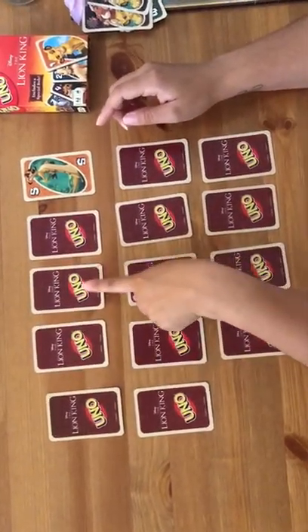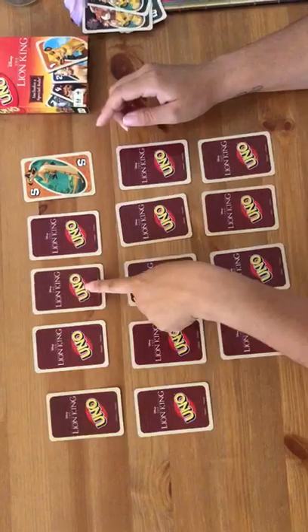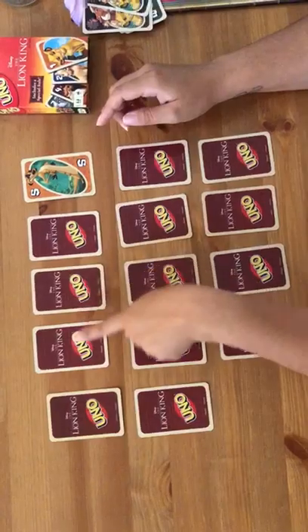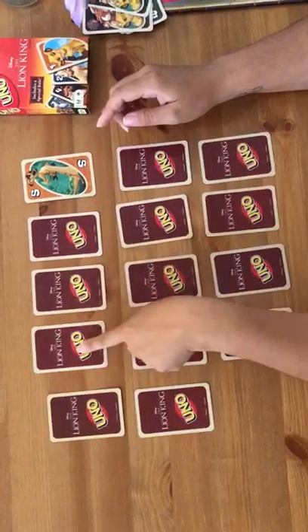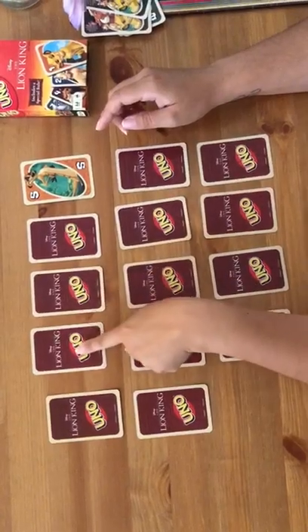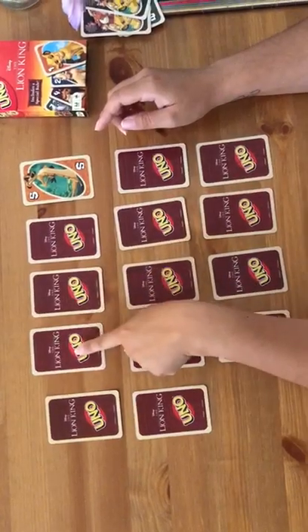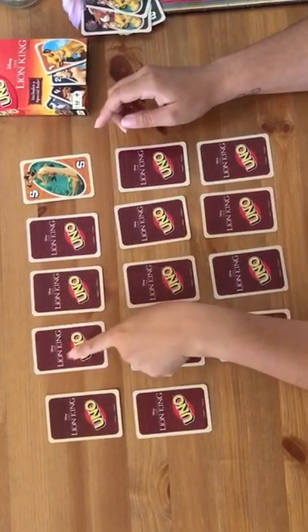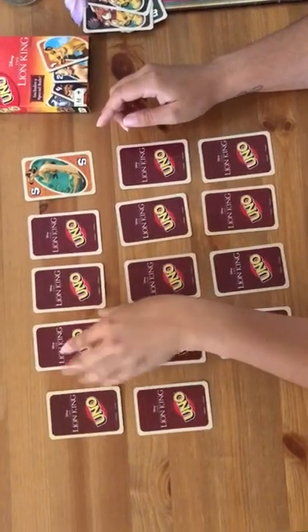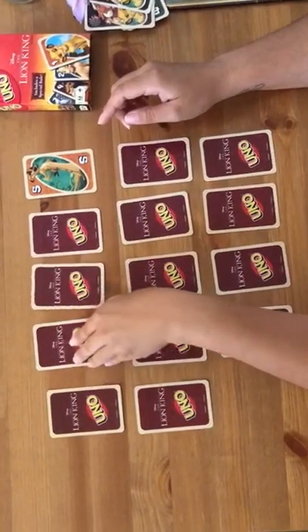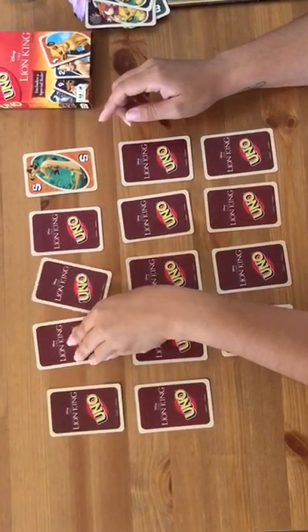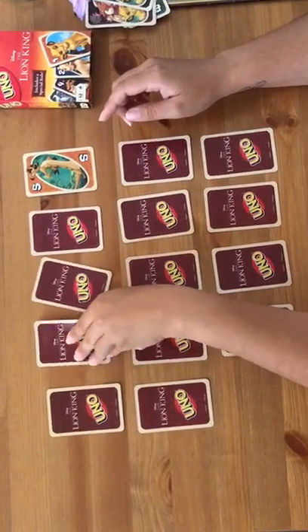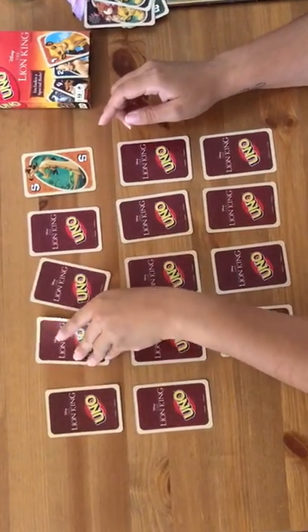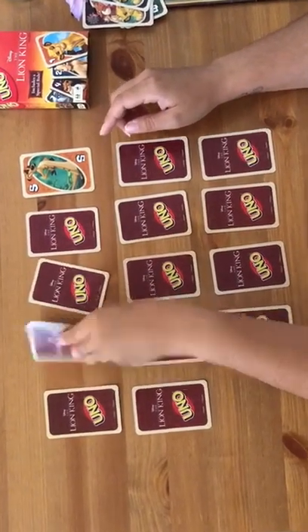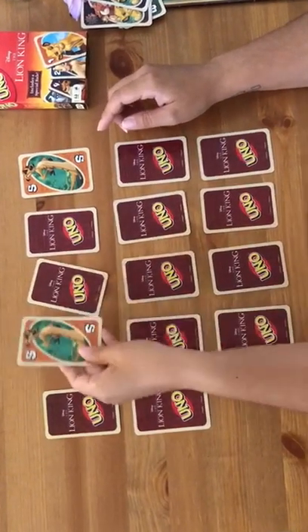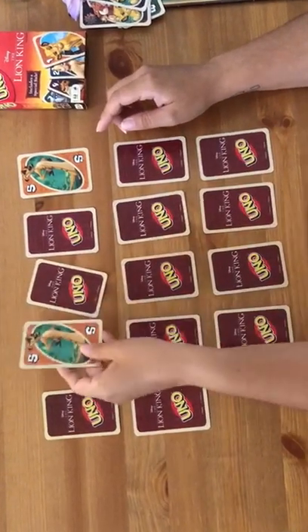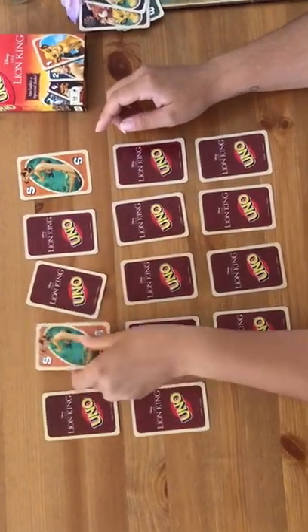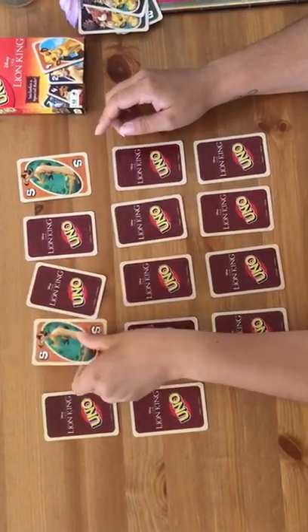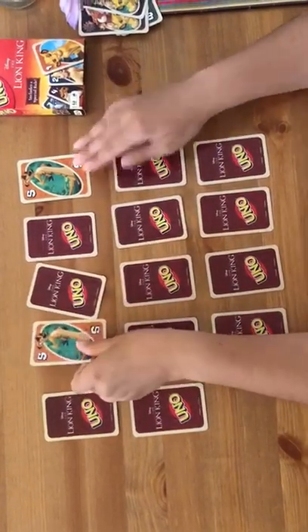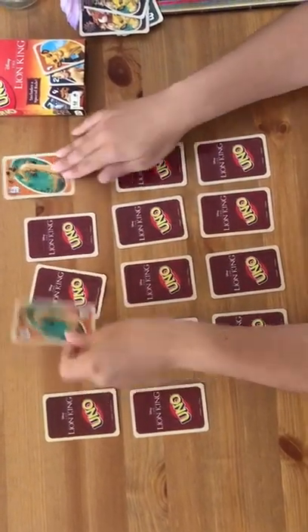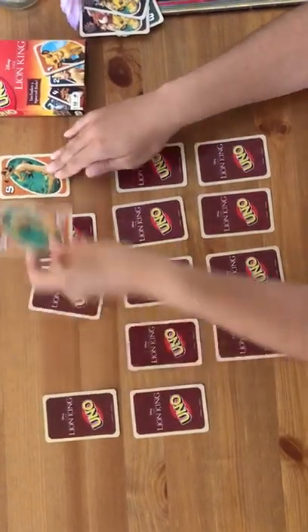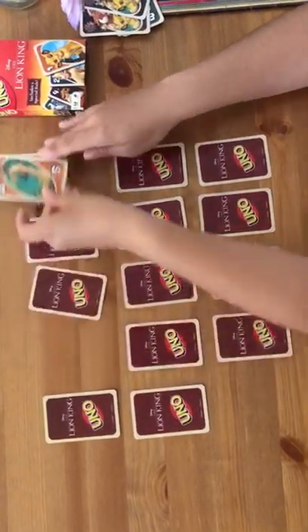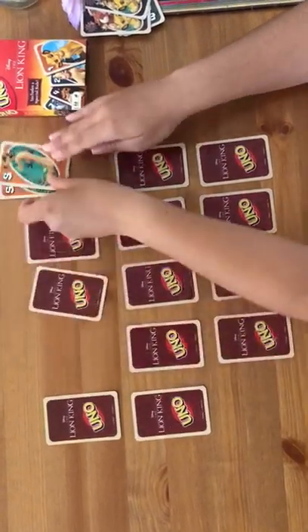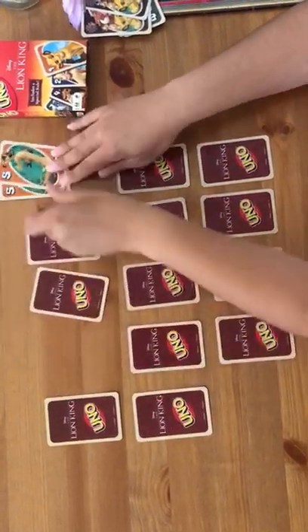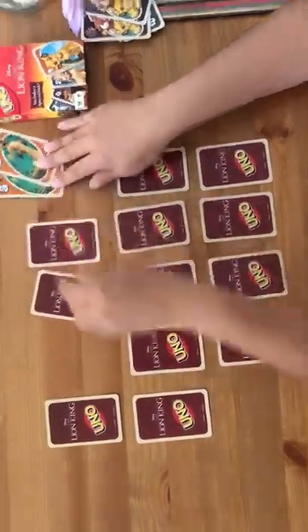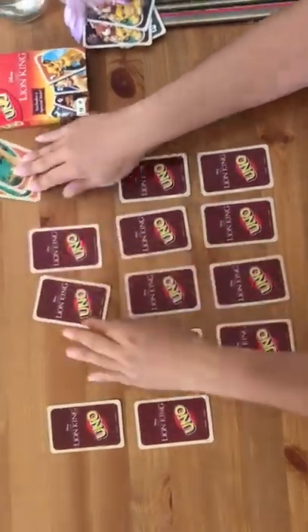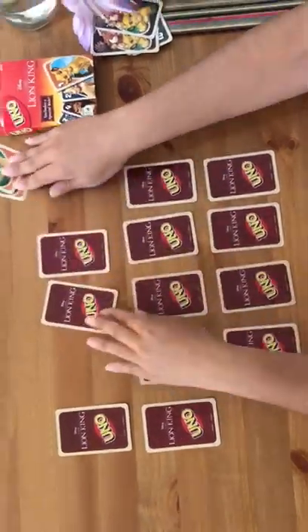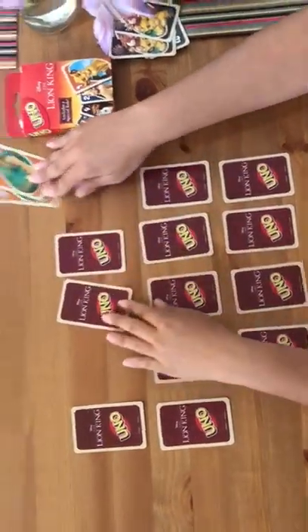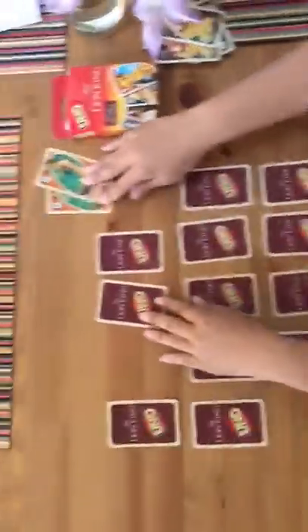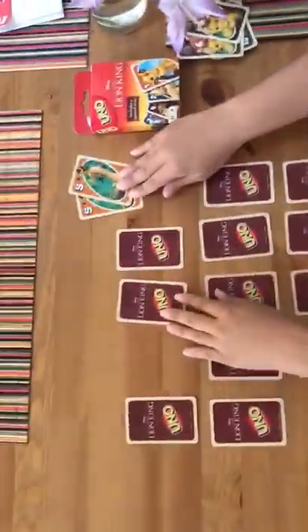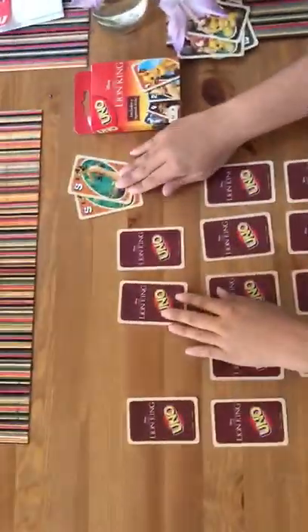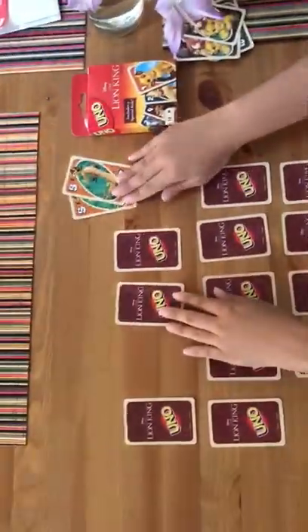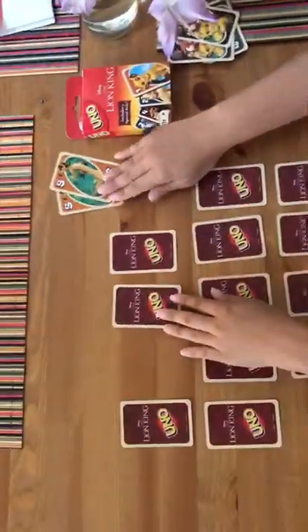Was it this one or this one? Let's see — there goes a pair! Timon.